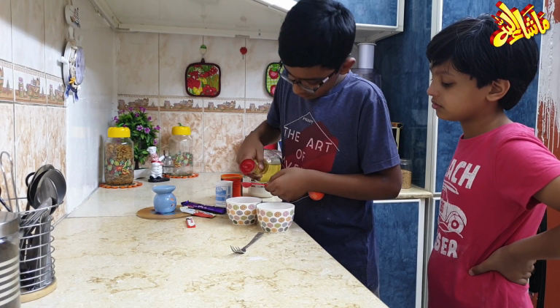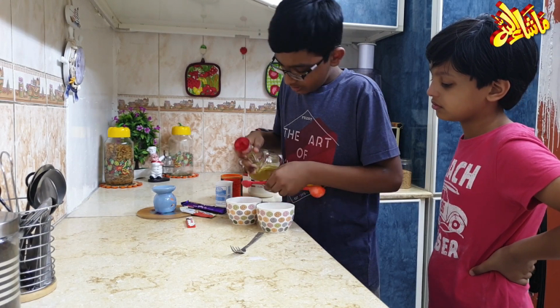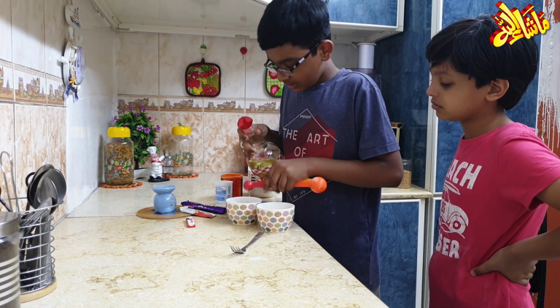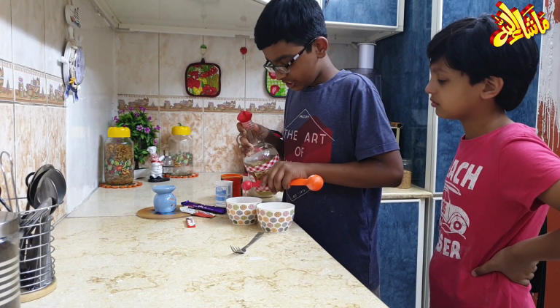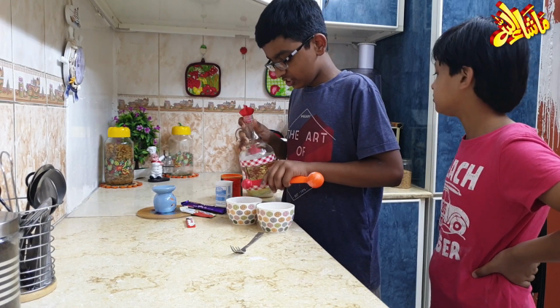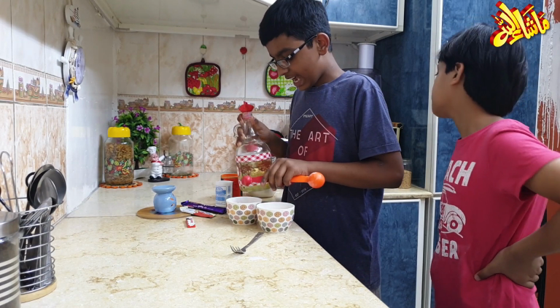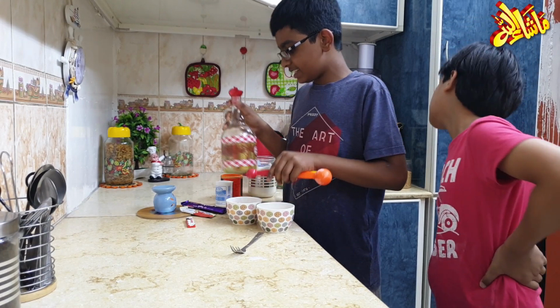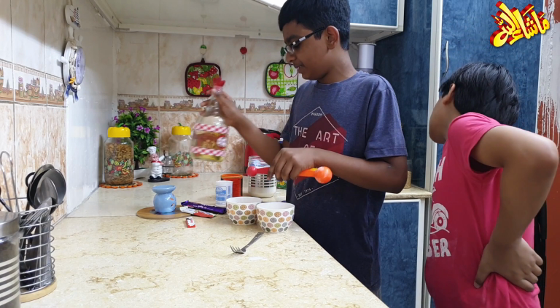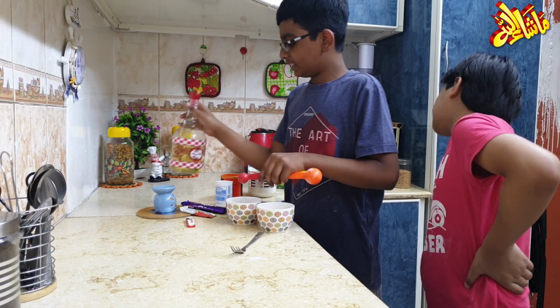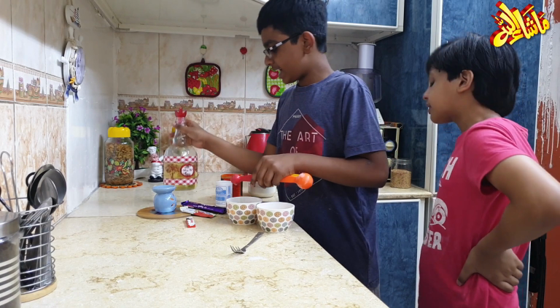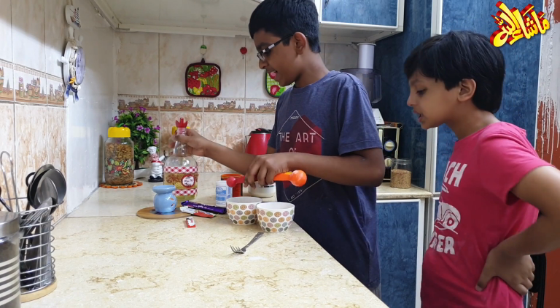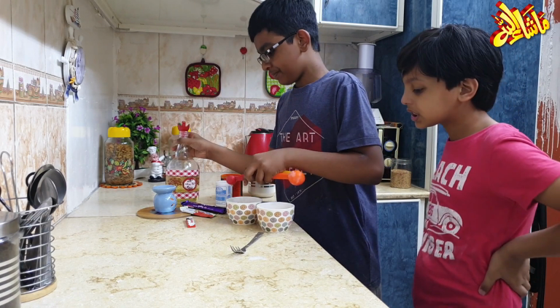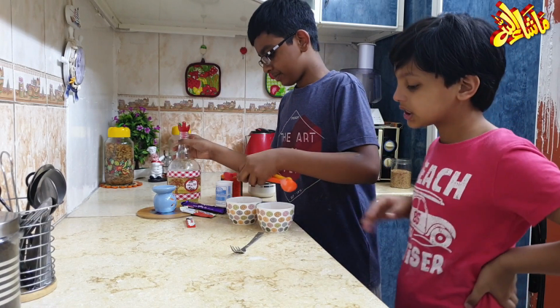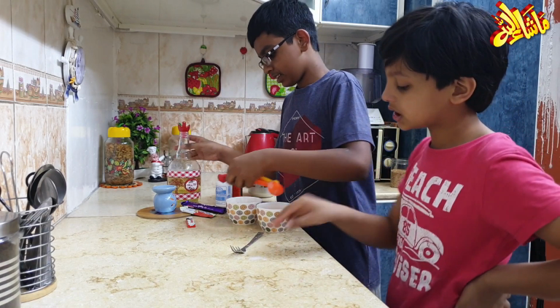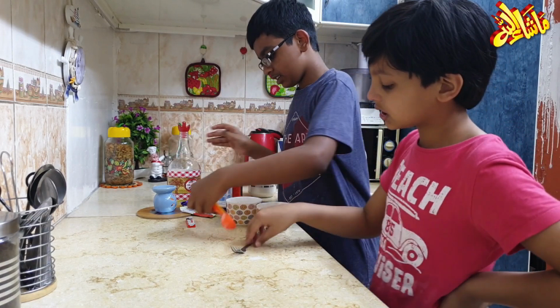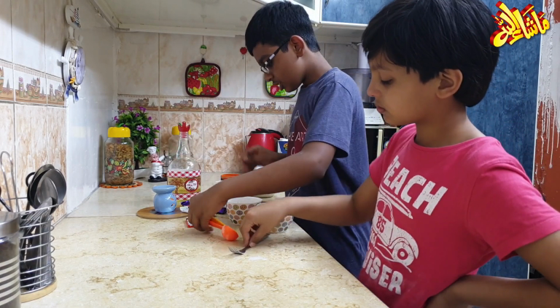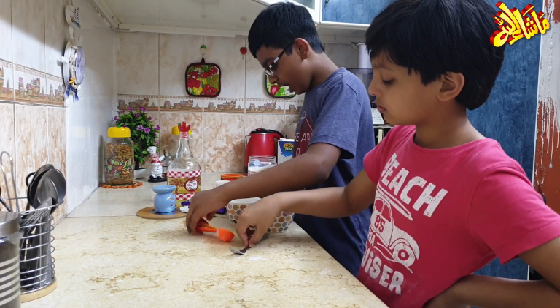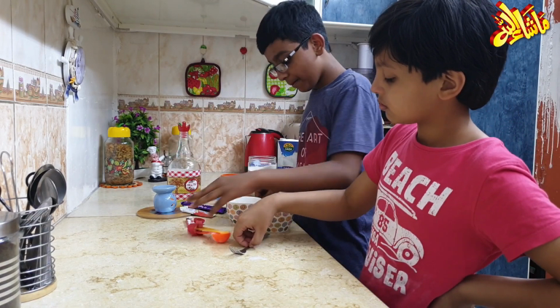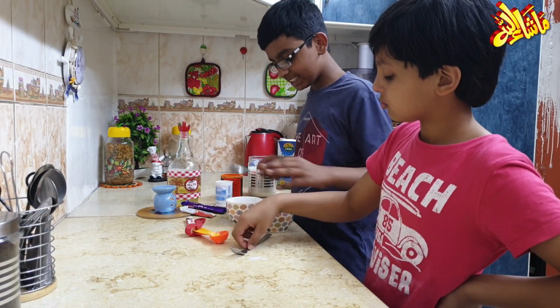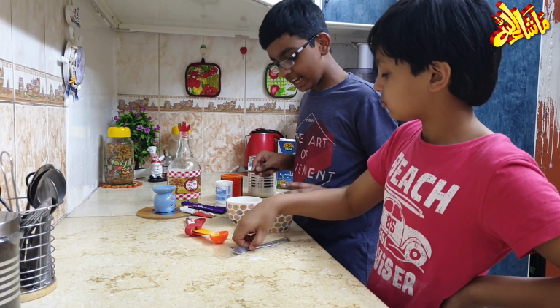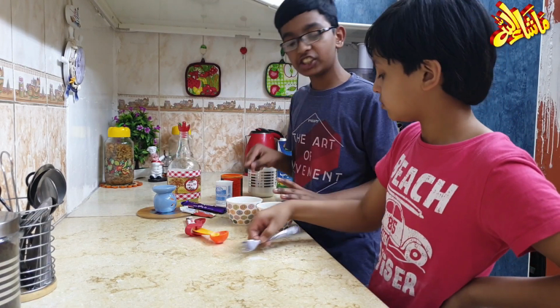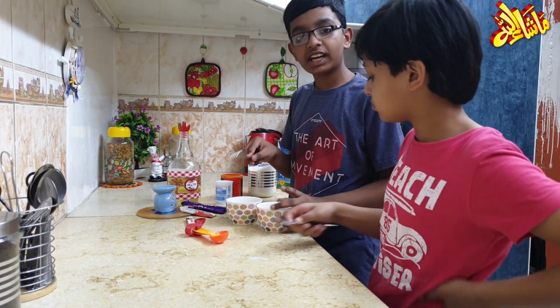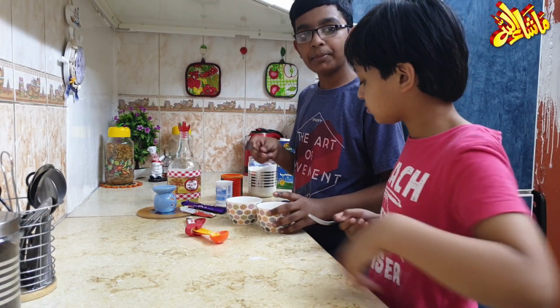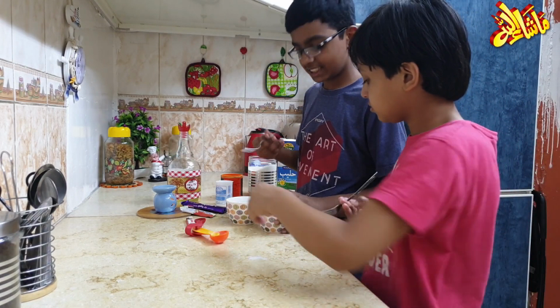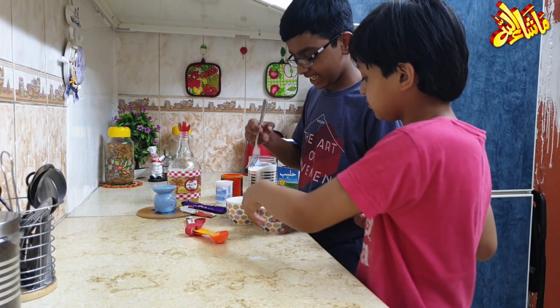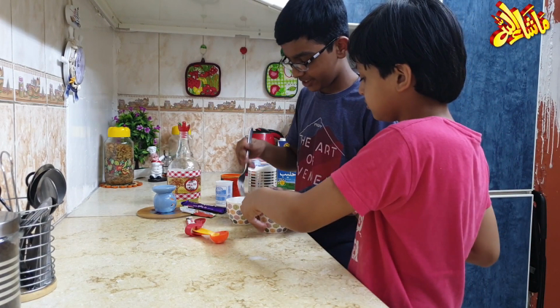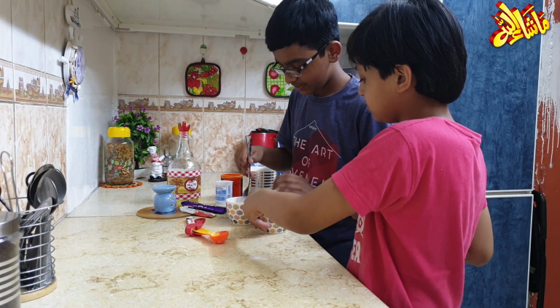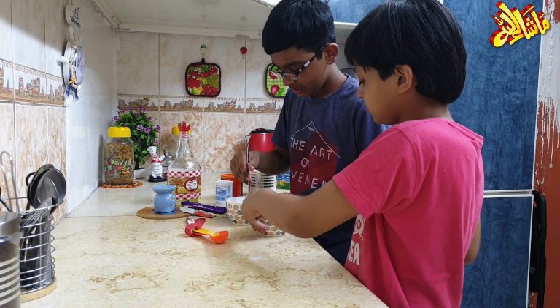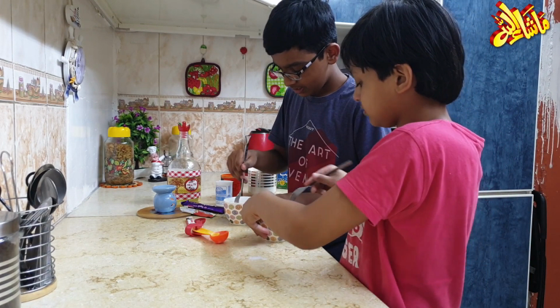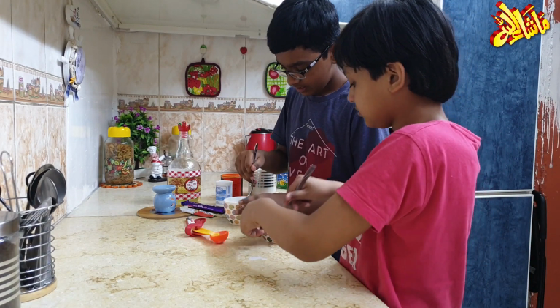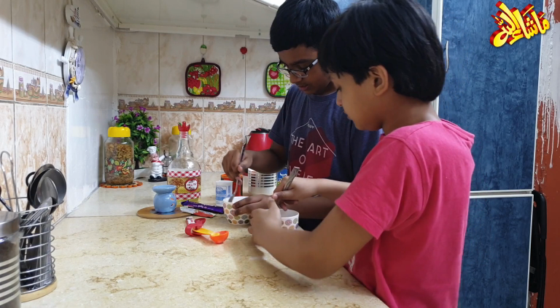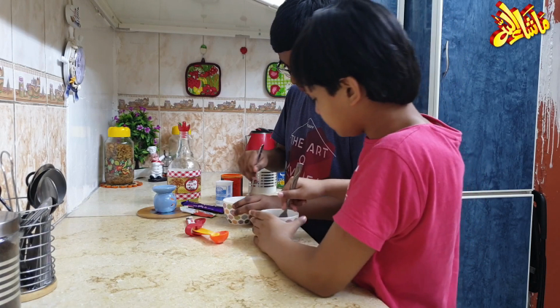So guys, now we will mix everything well together. We will mix it well until it's fully combined.